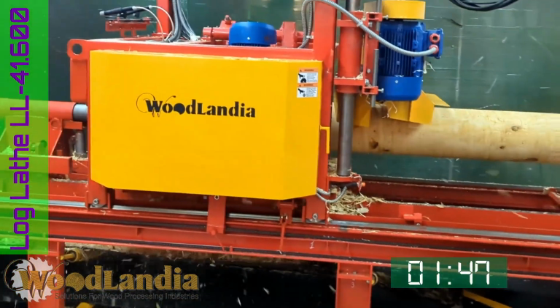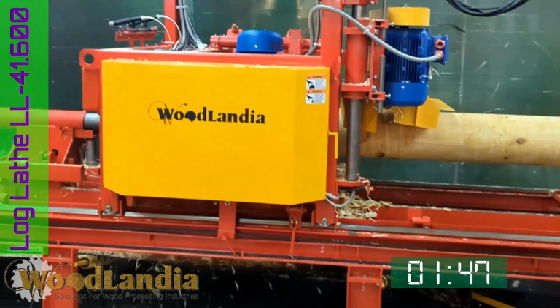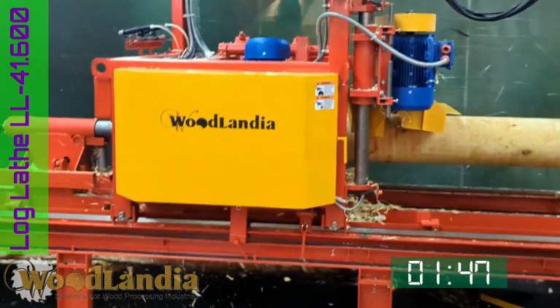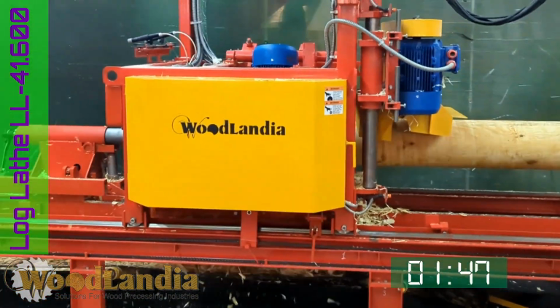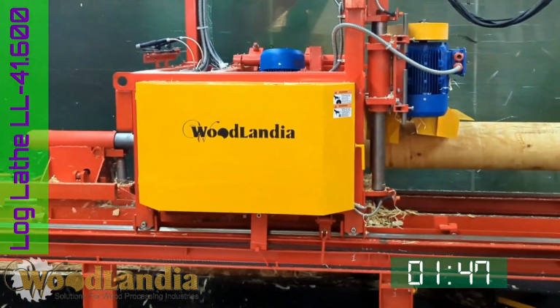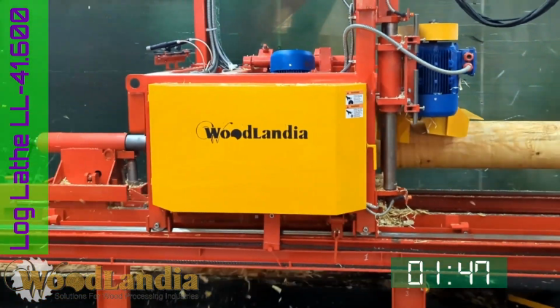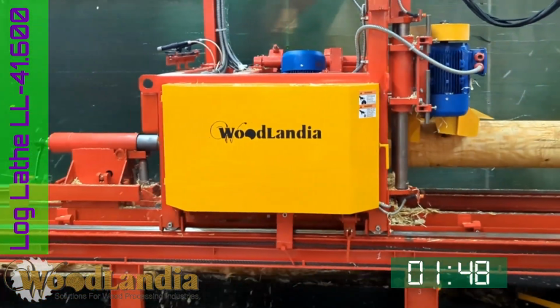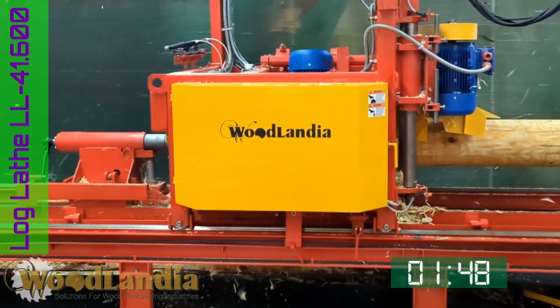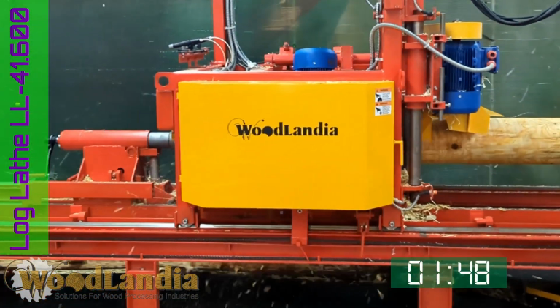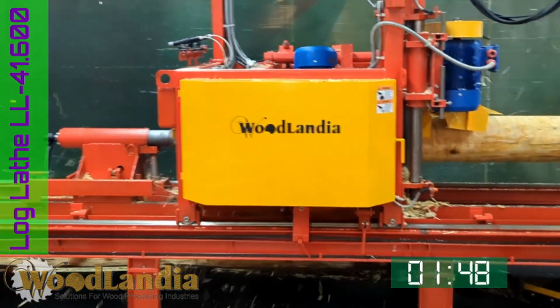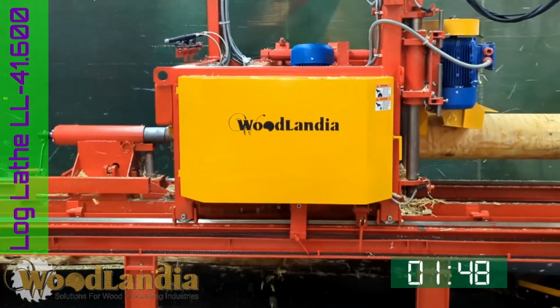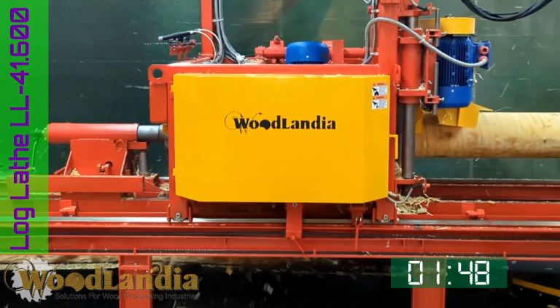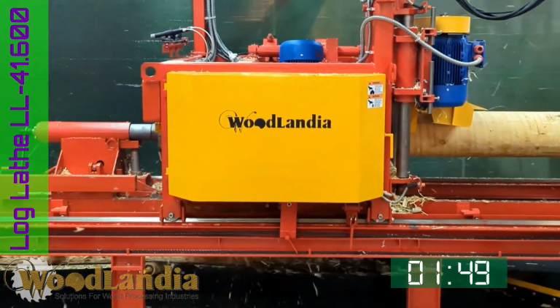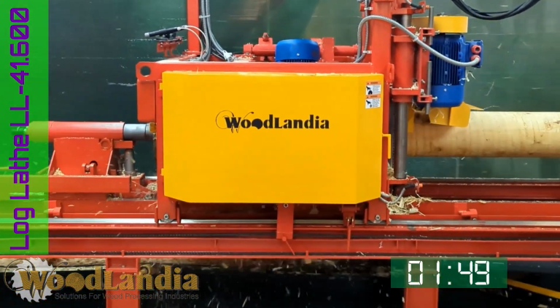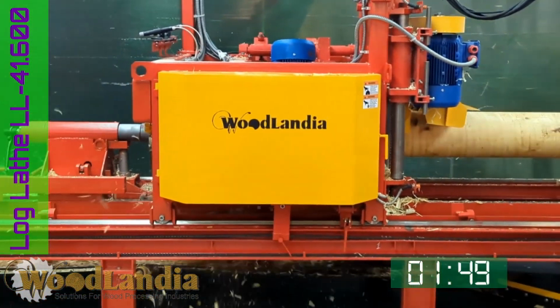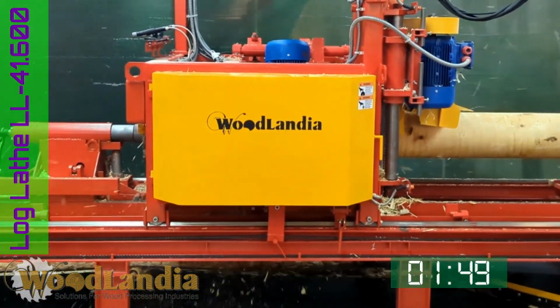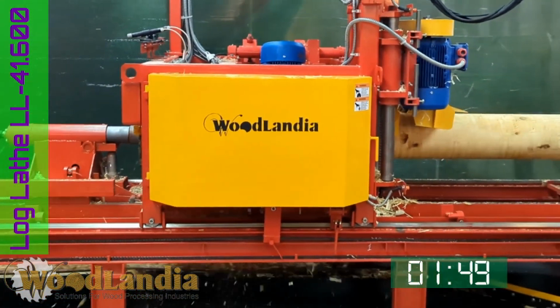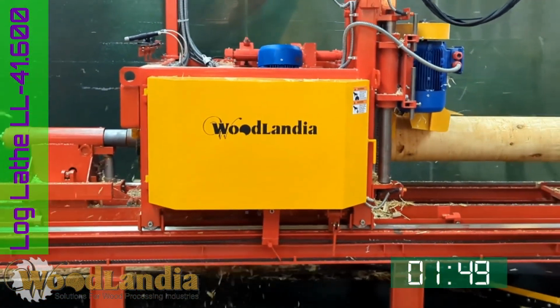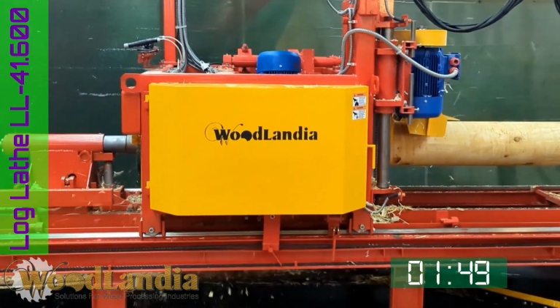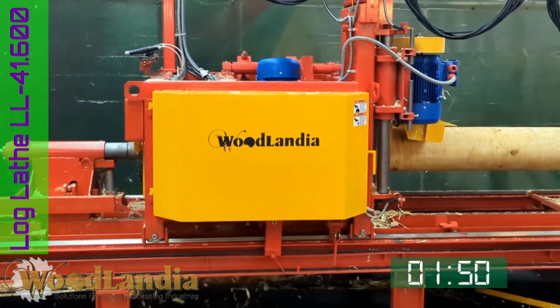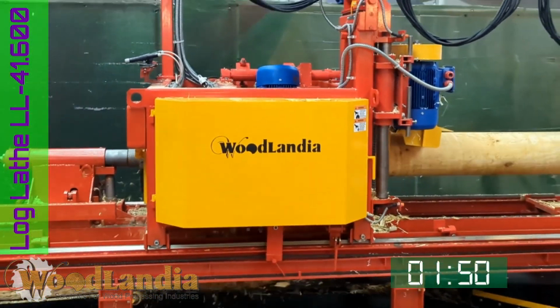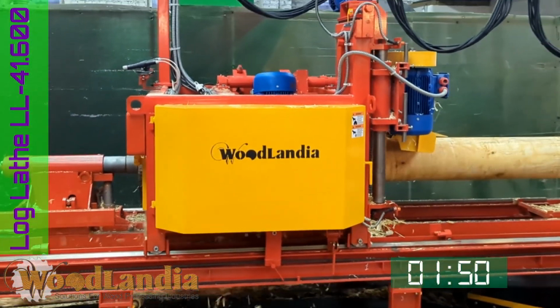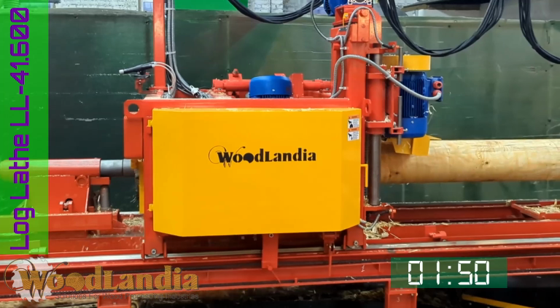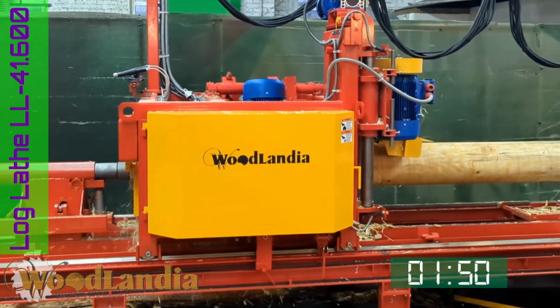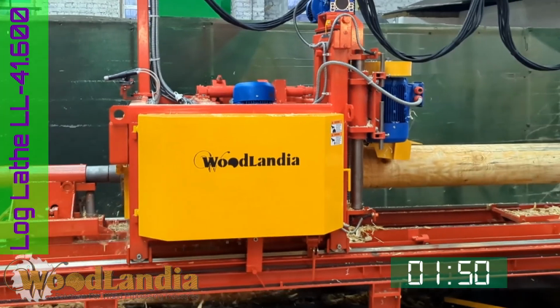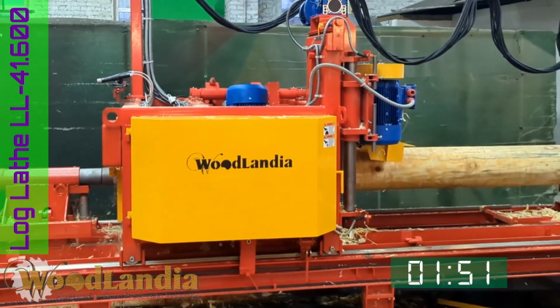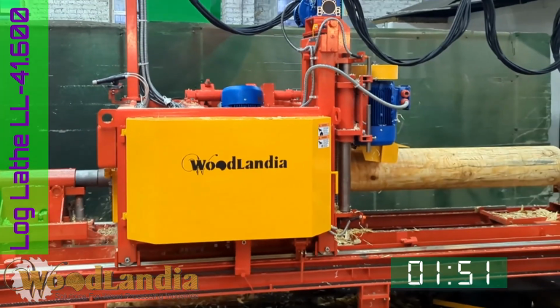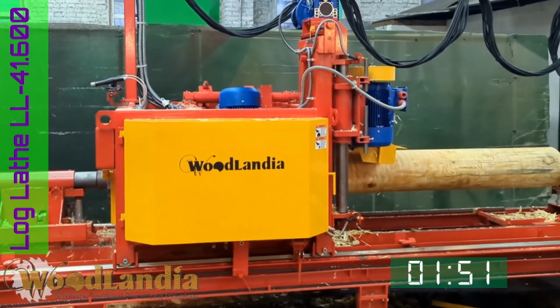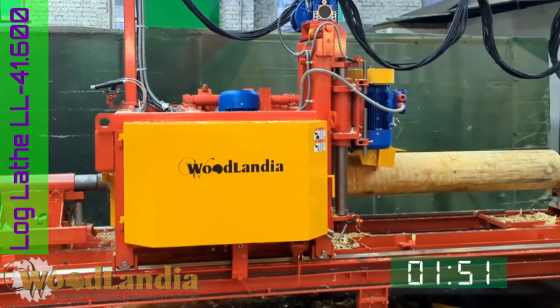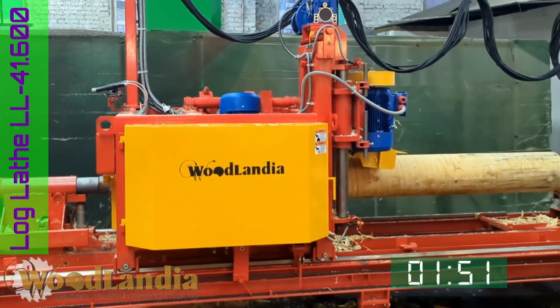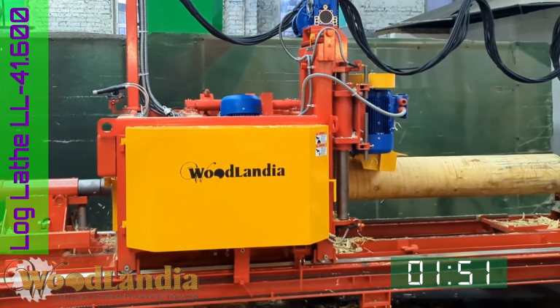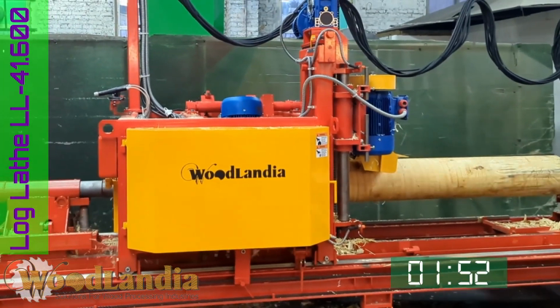The milling speed depends on the load on milling motors, wood species, and sharpness of the tooling.